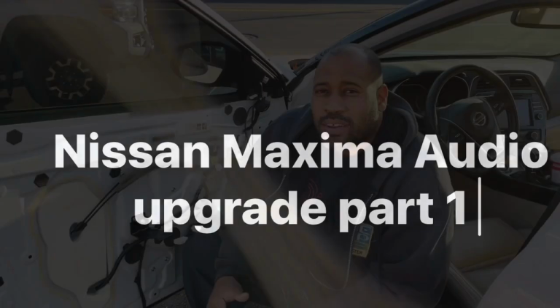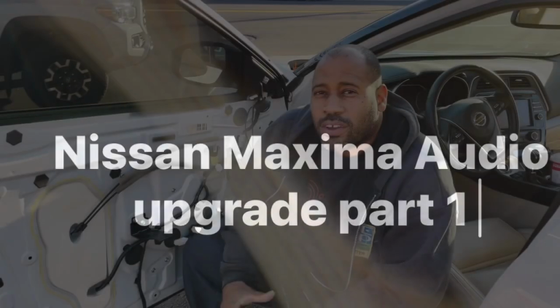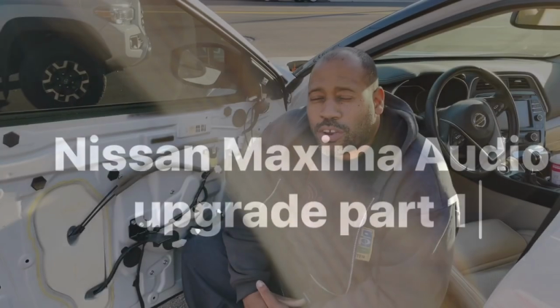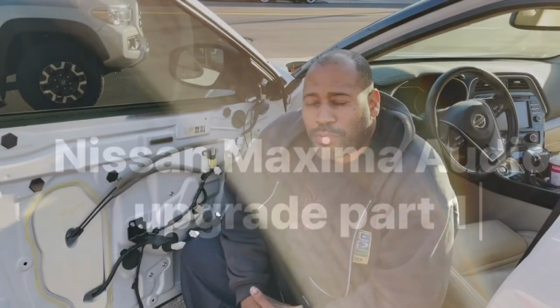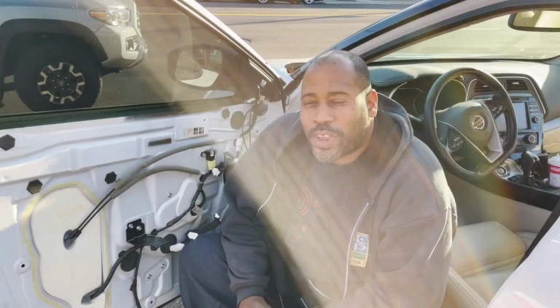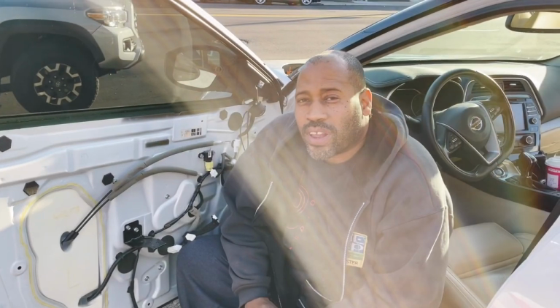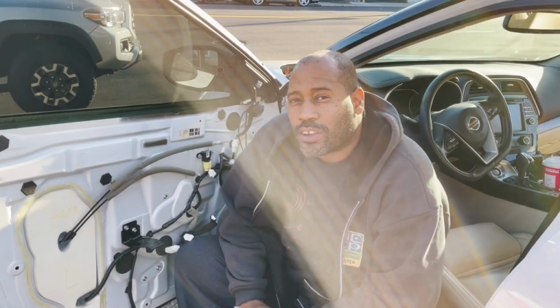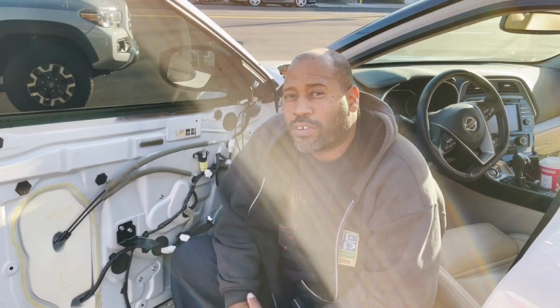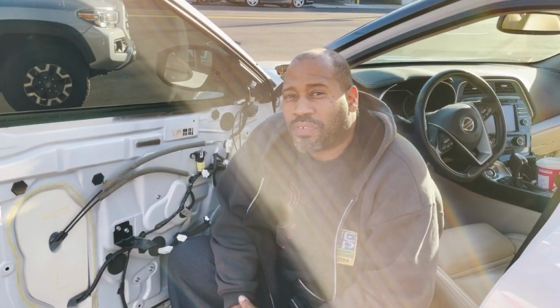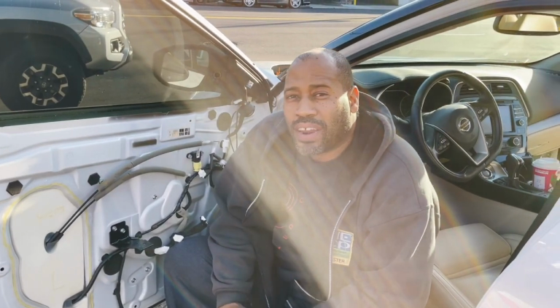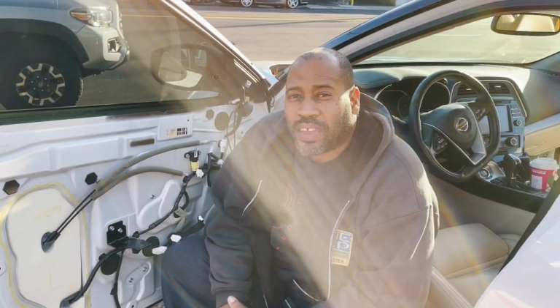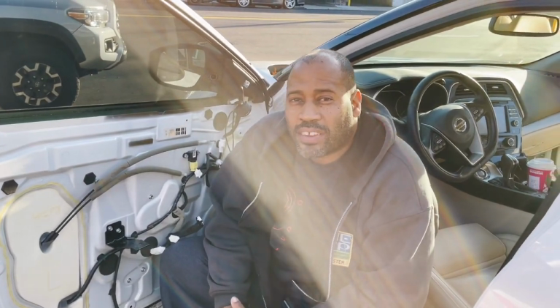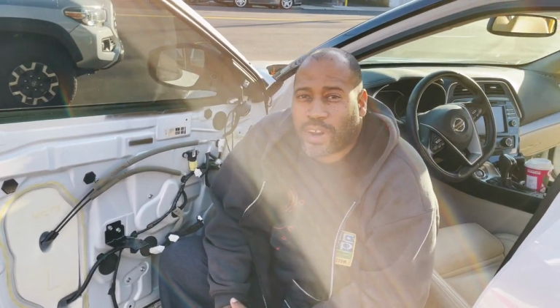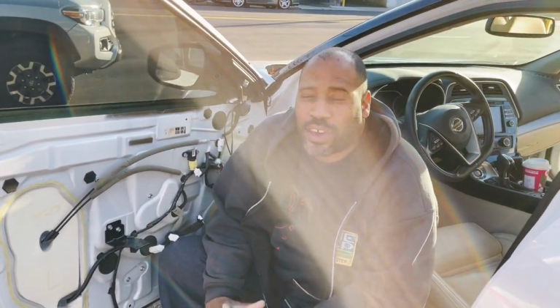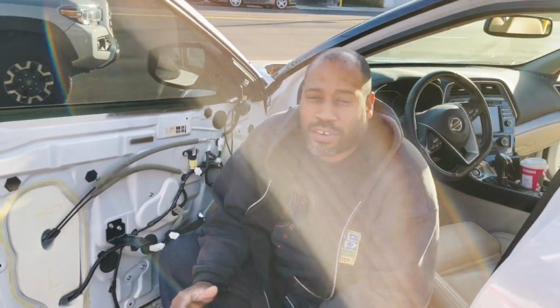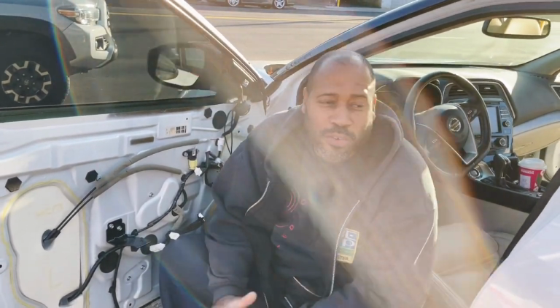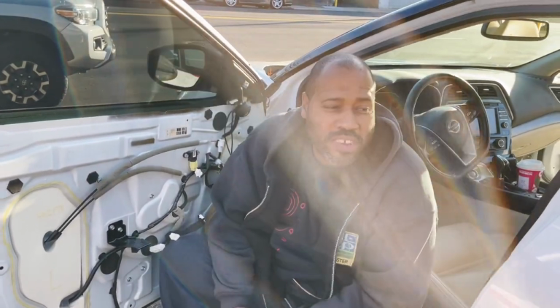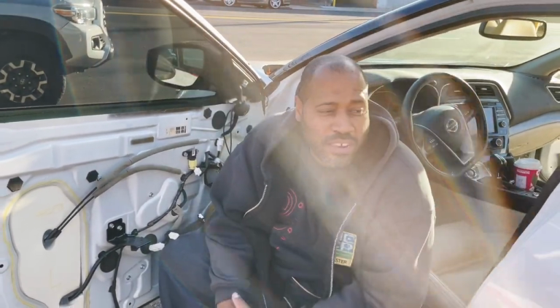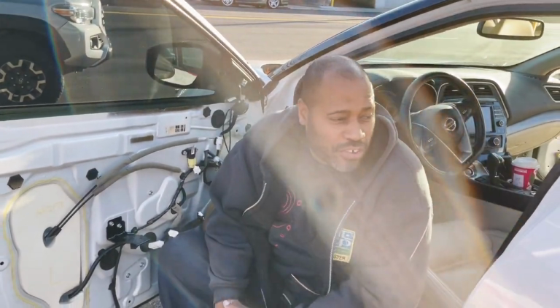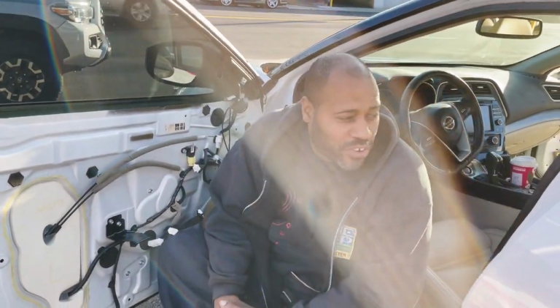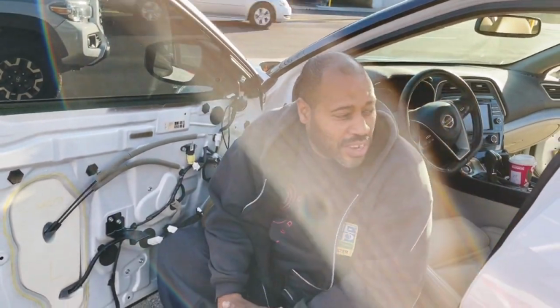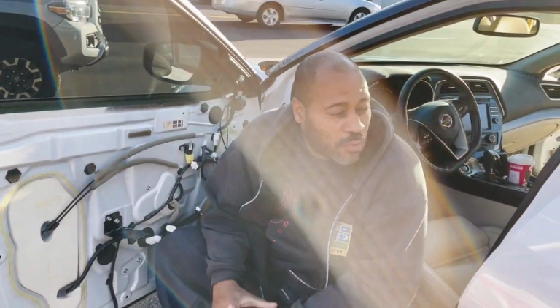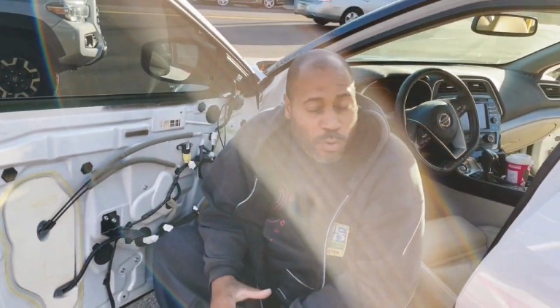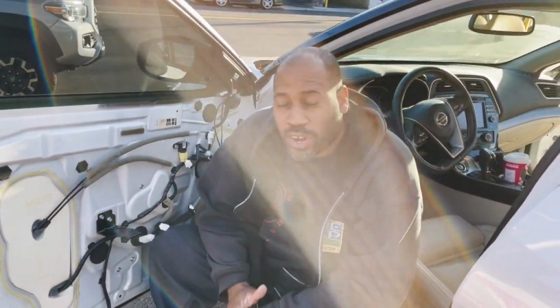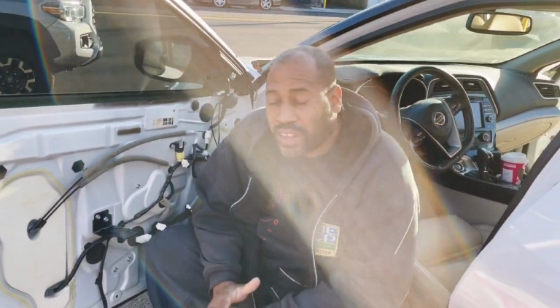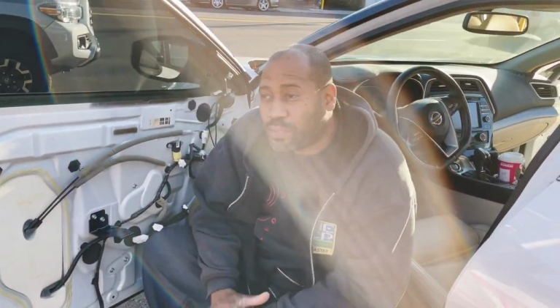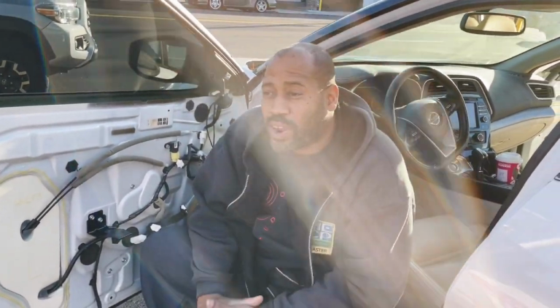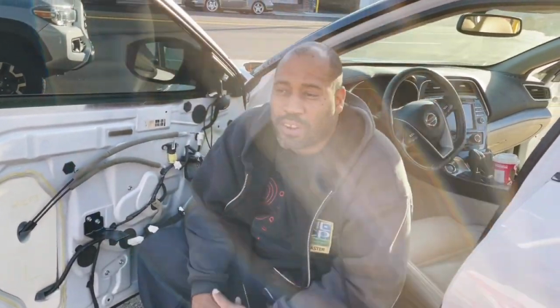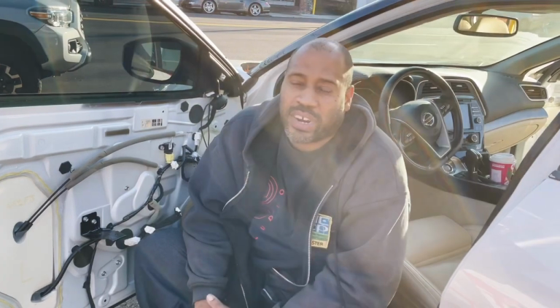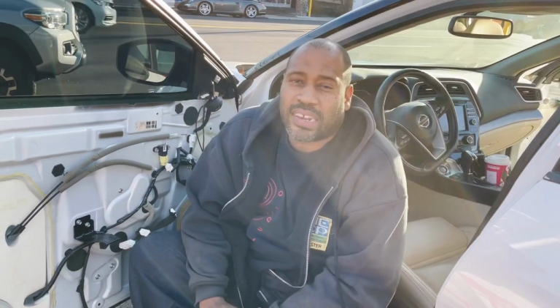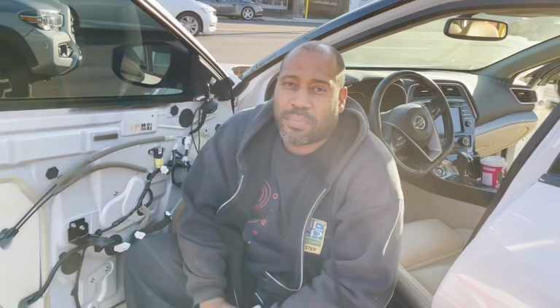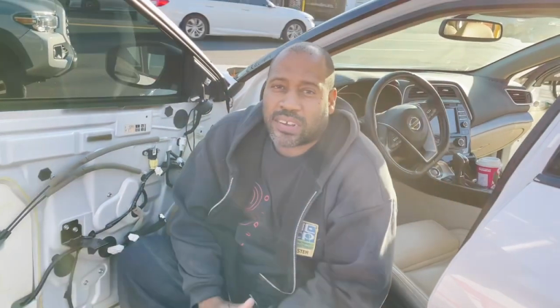Carlos Ramirez, owner of NVS Audio in Roselle, New Jersey. We're working on this brand new Nissan Maxima.